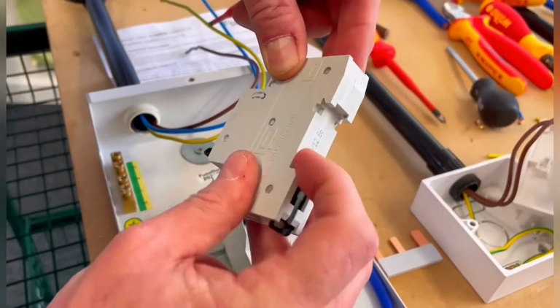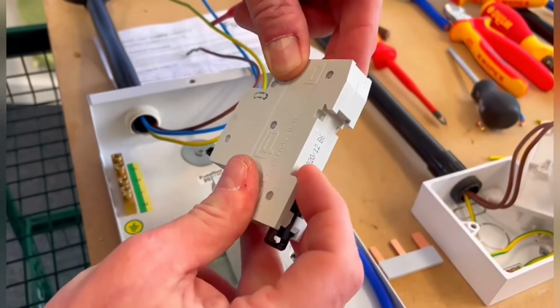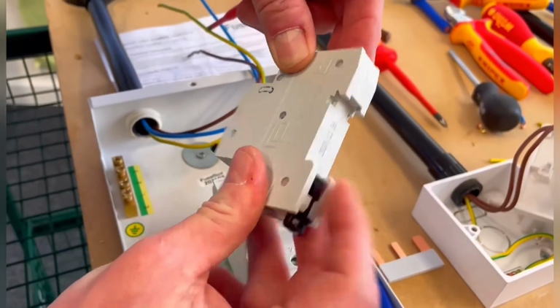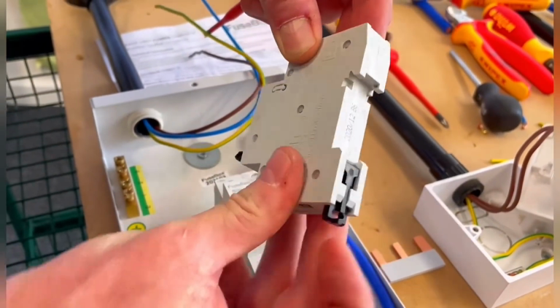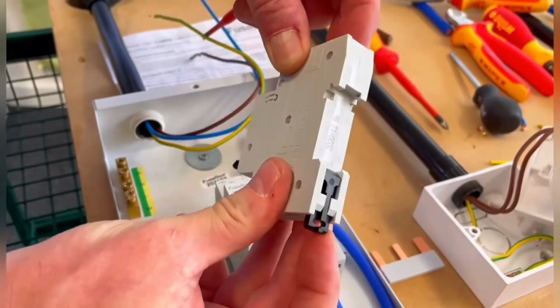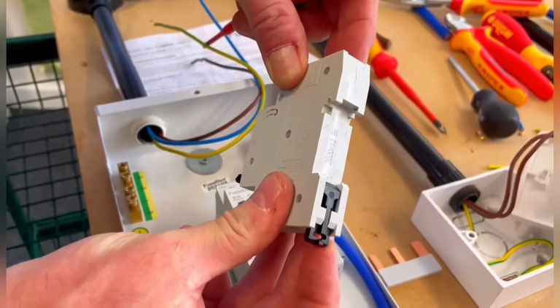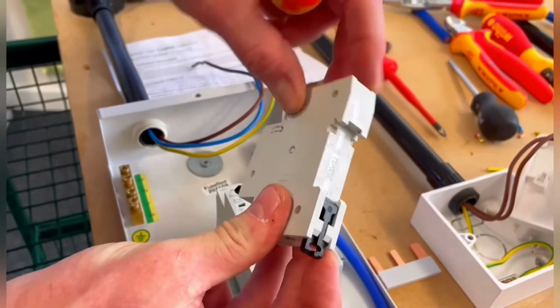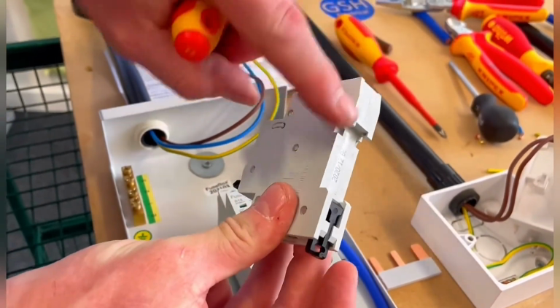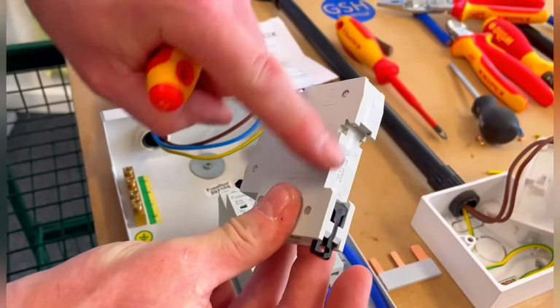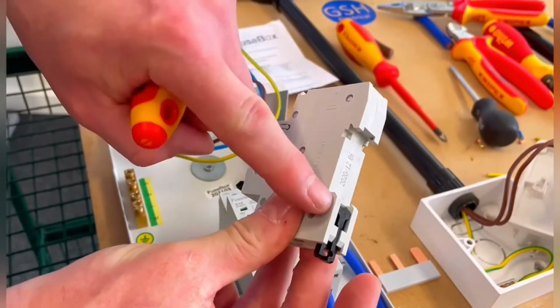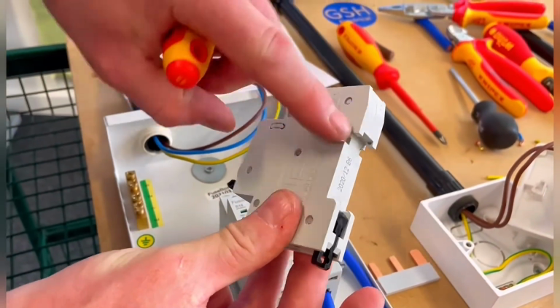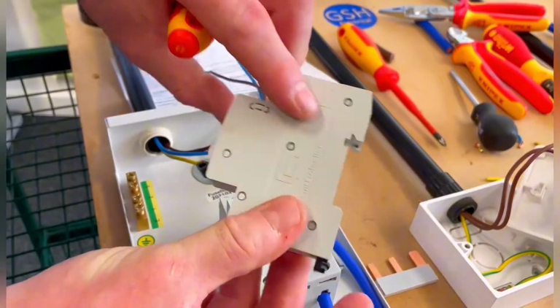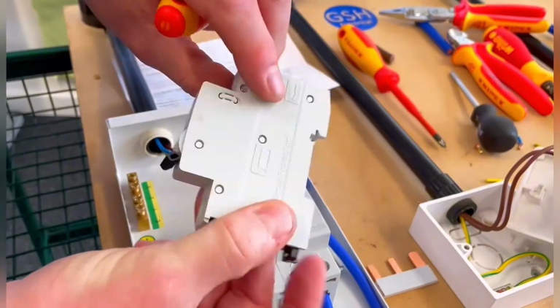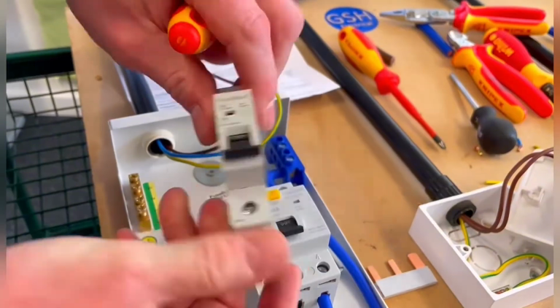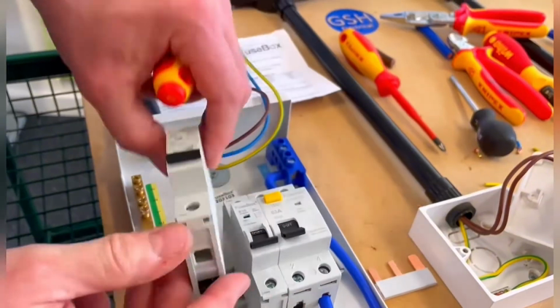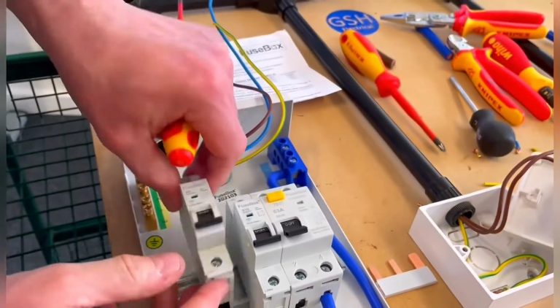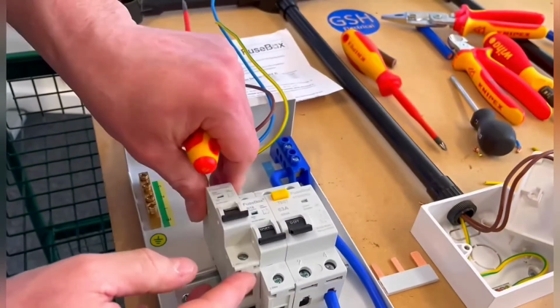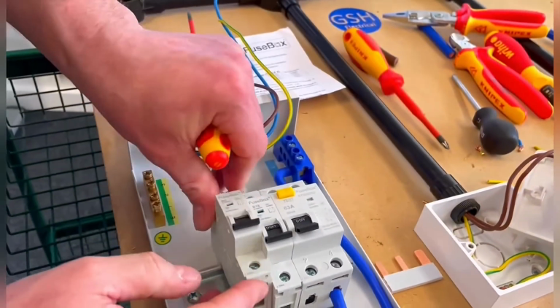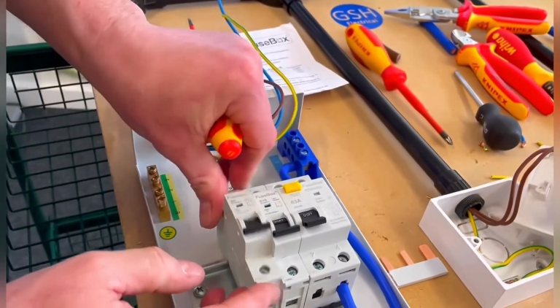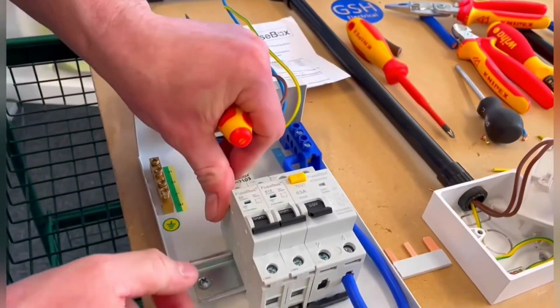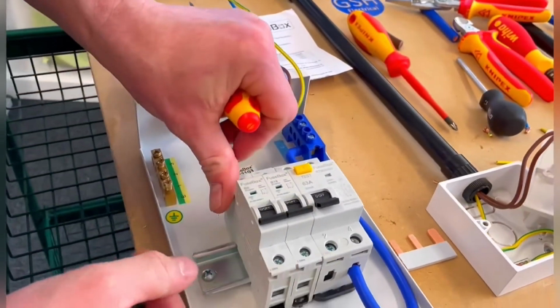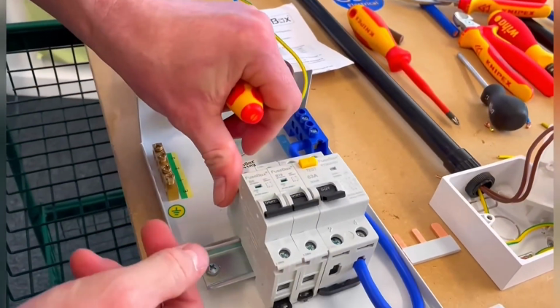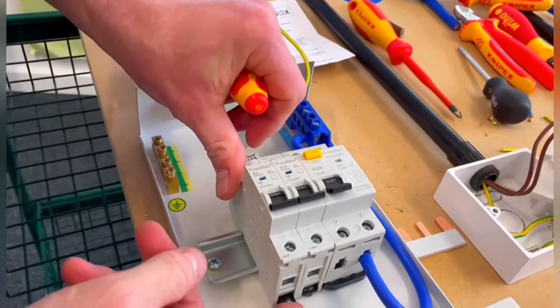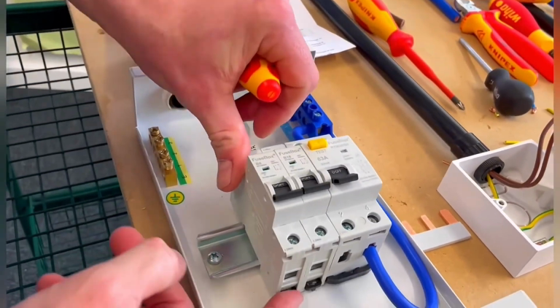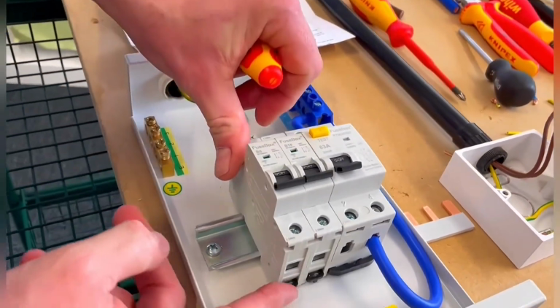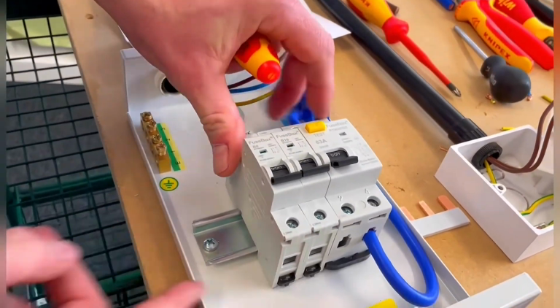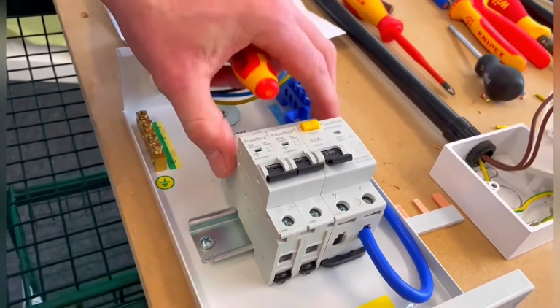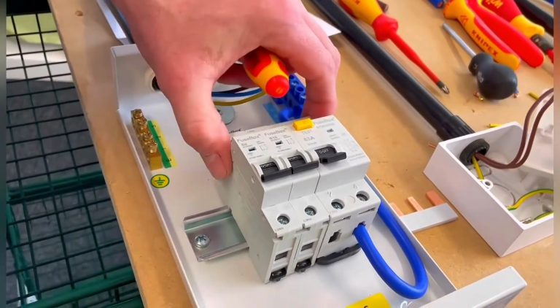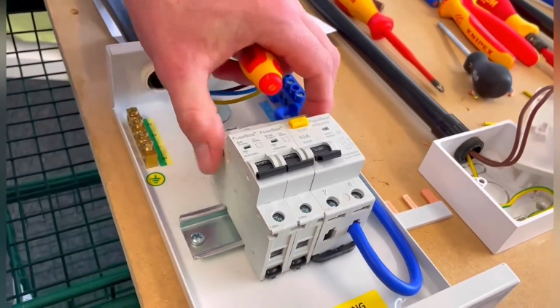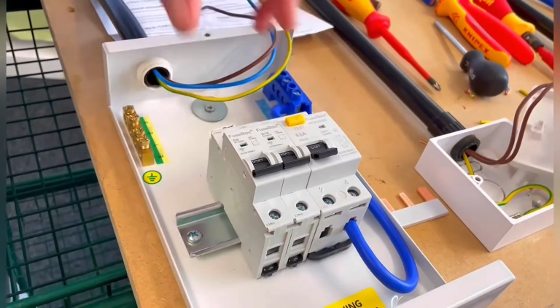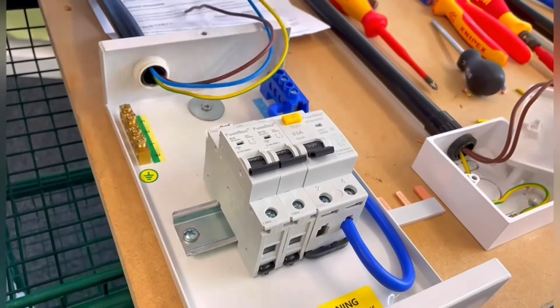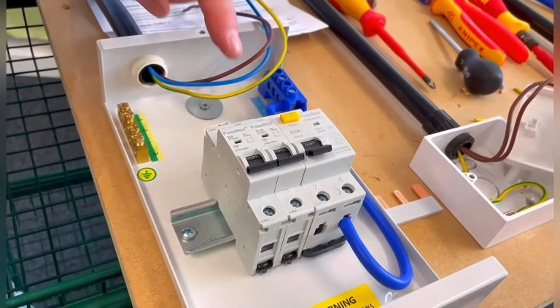Exactly the same process now for the B6 — it's obviously locked back so we've pulled it back, clip it onto the DIN rail, and then just lock it into position. Those are now connected.